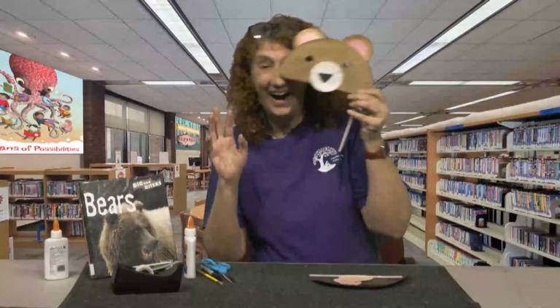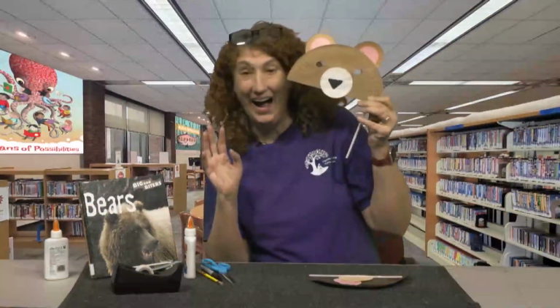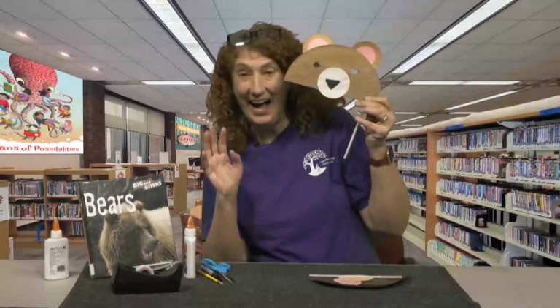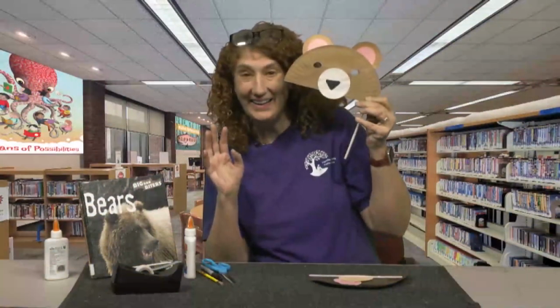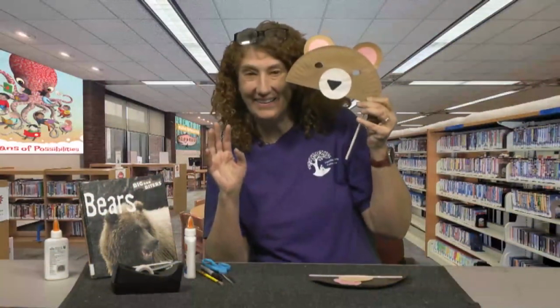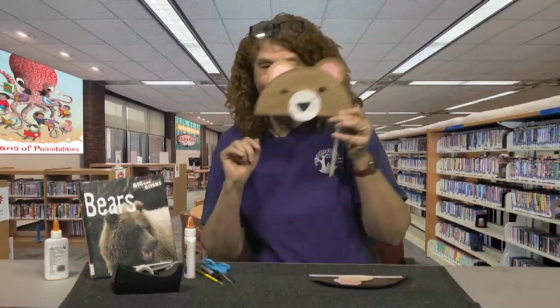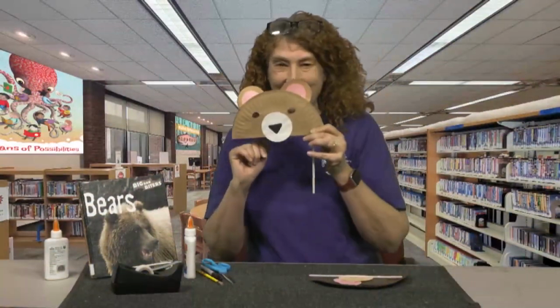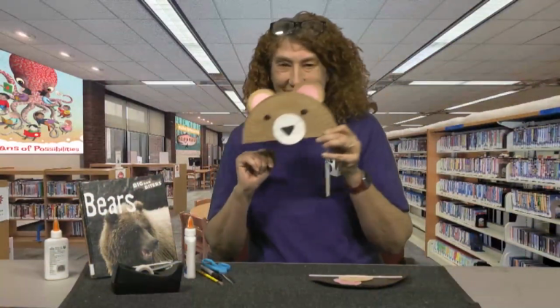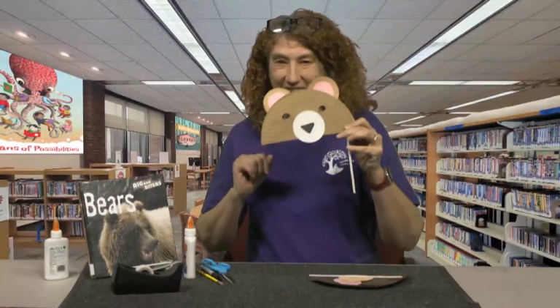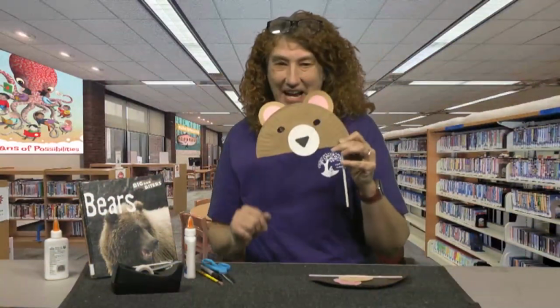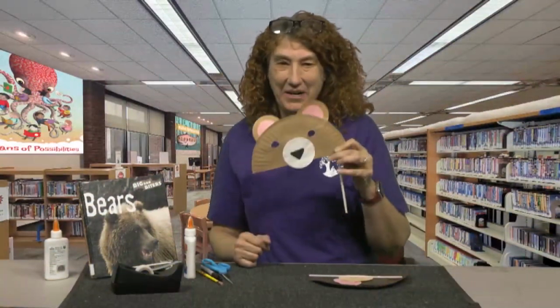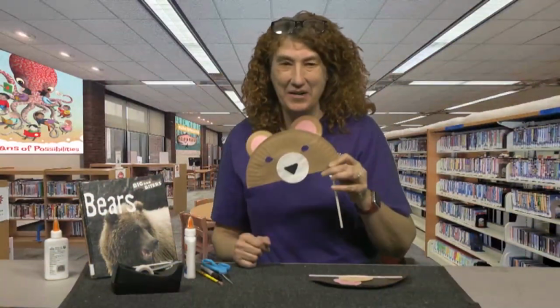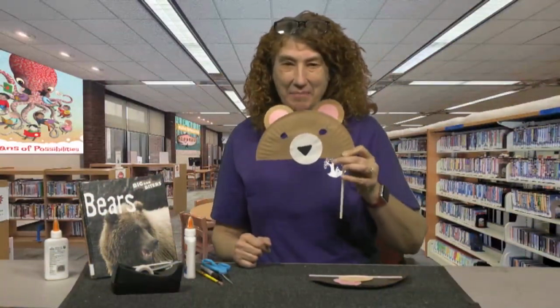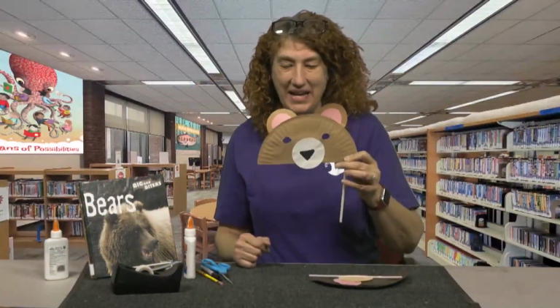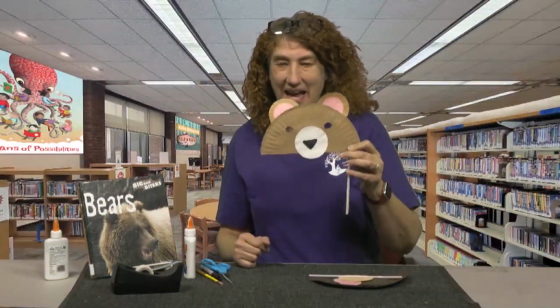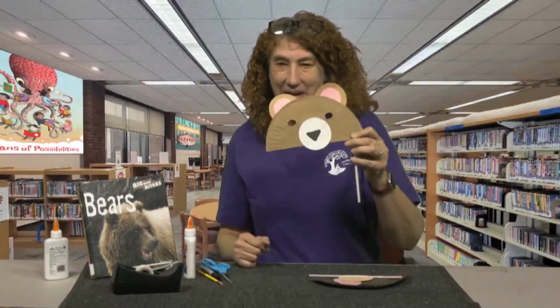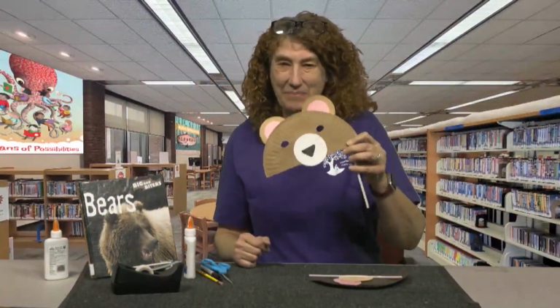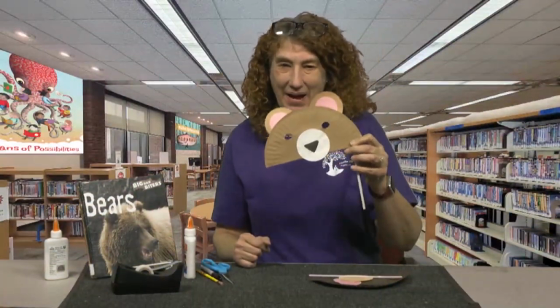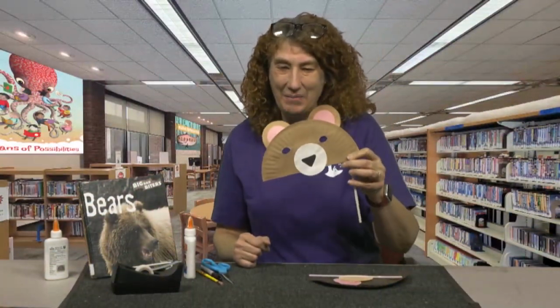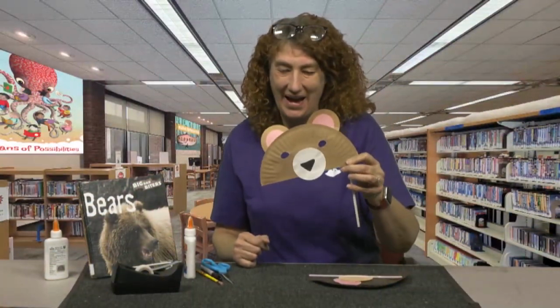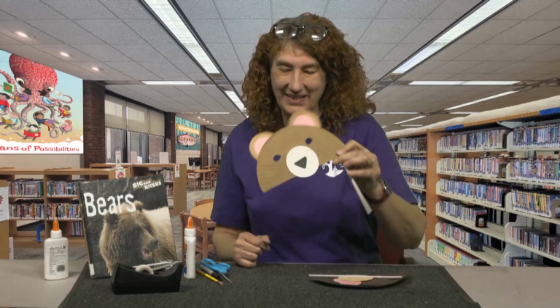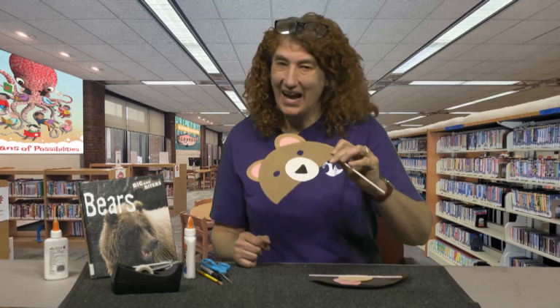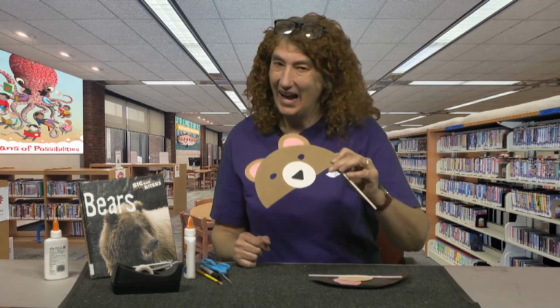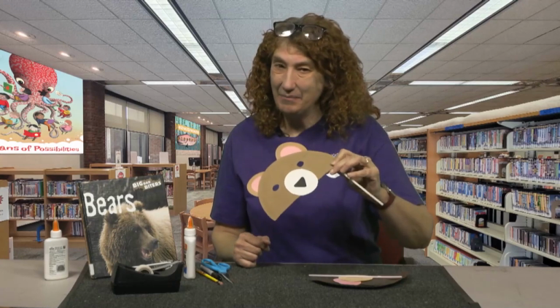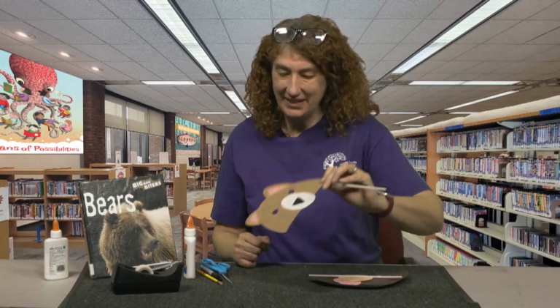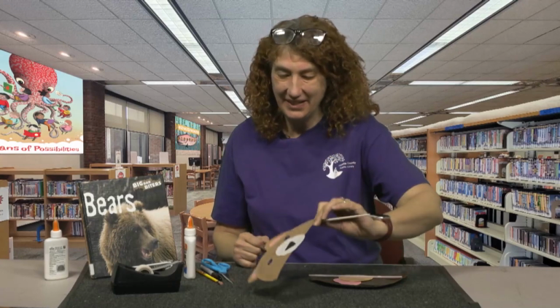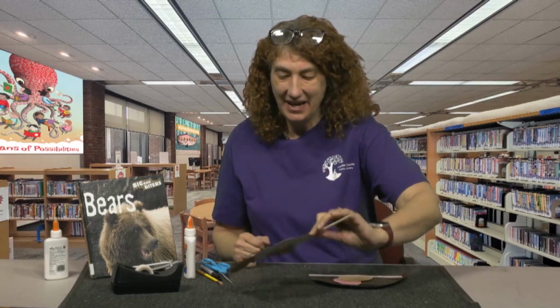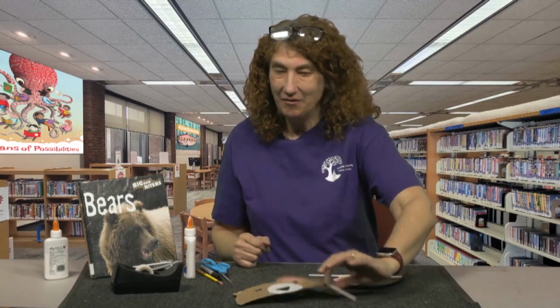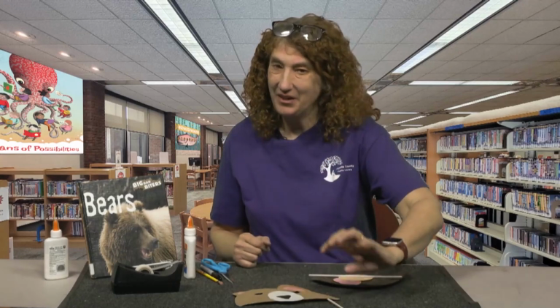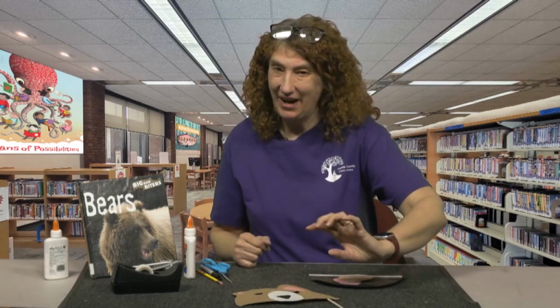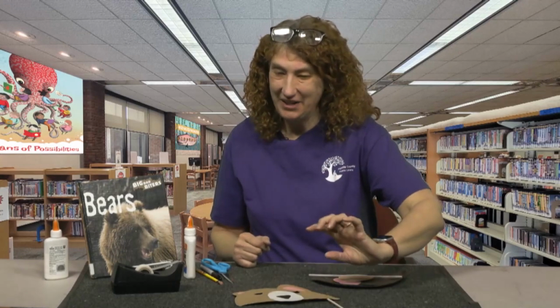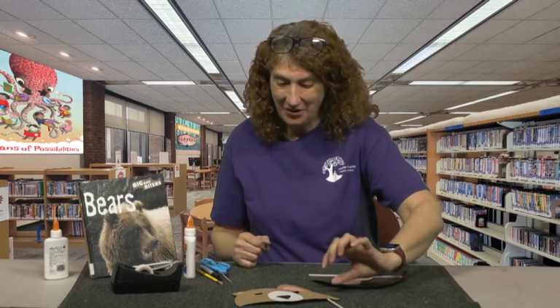Hi little crafters! Today we are going to be making a bear mask. I'm Miss Lisa for the Crafty Corner.